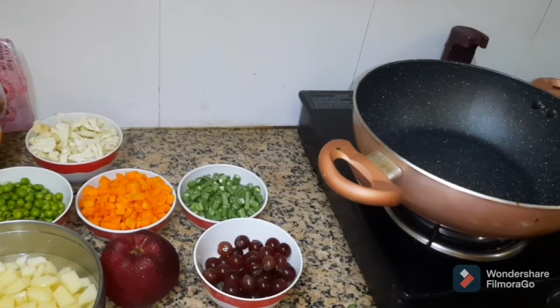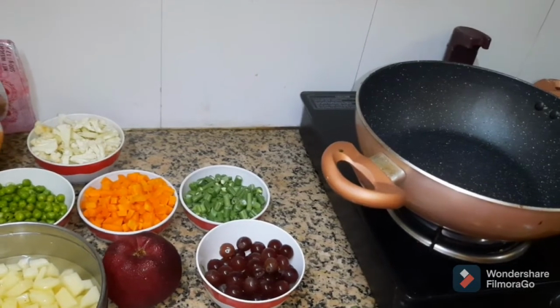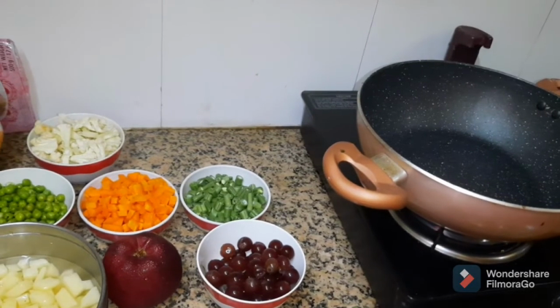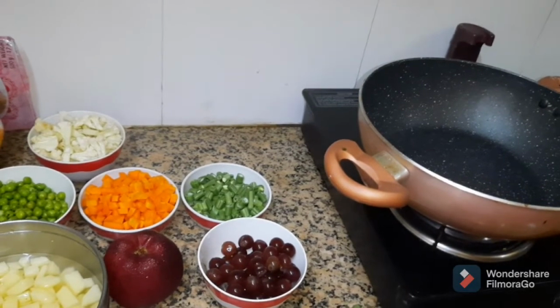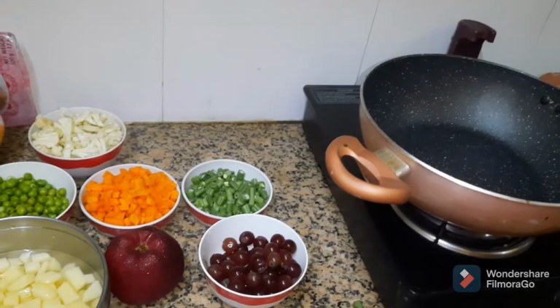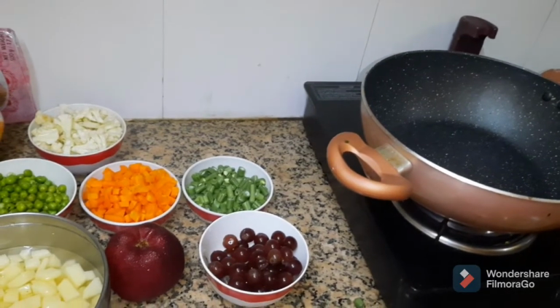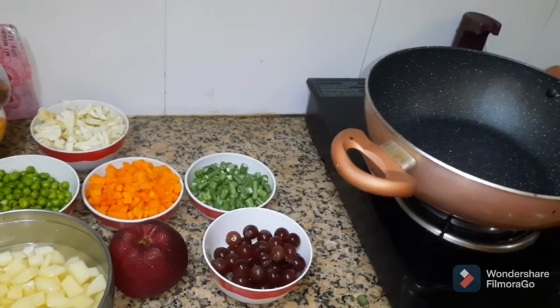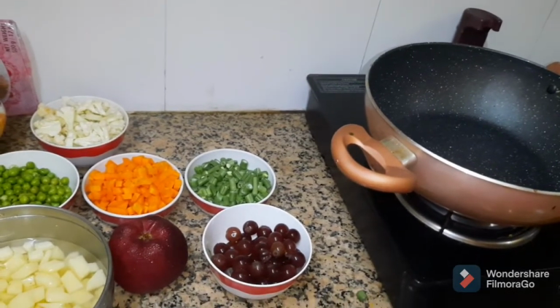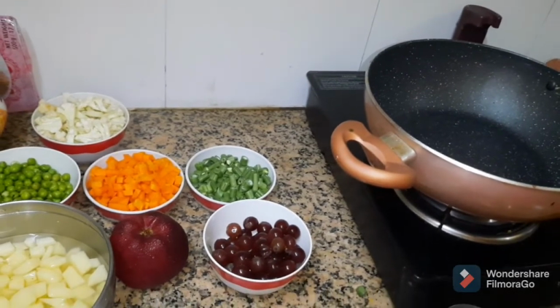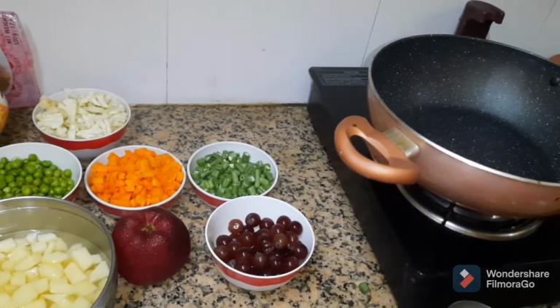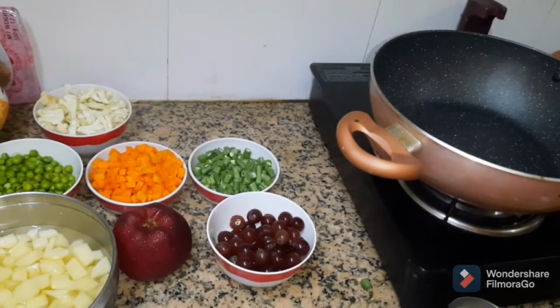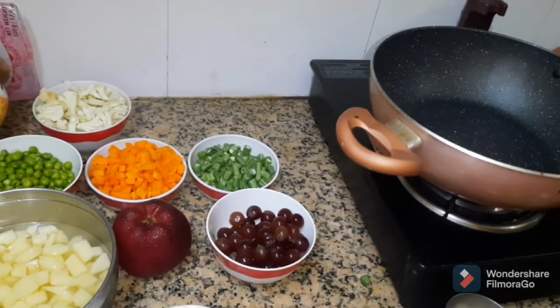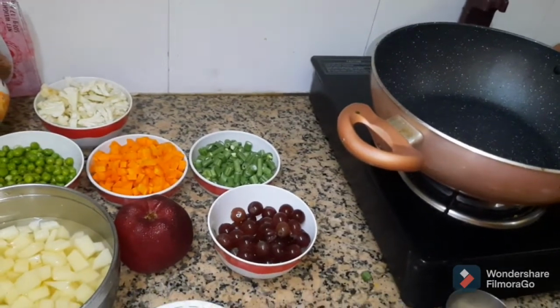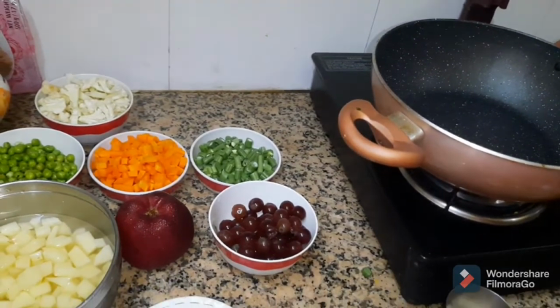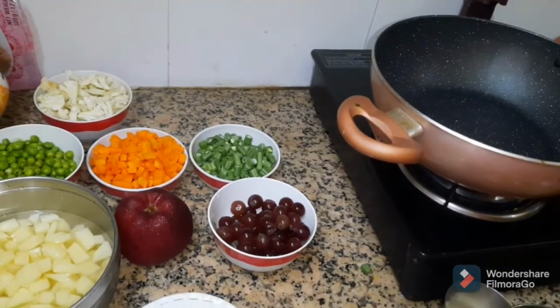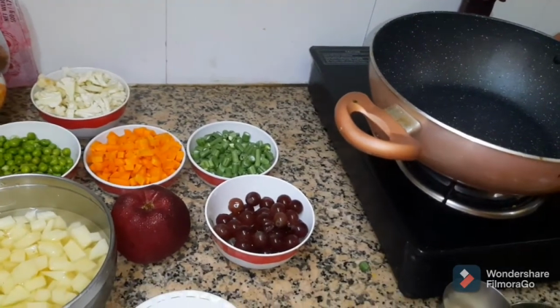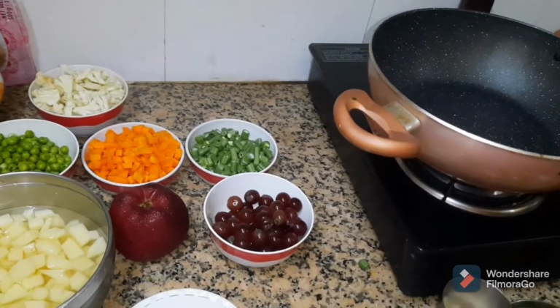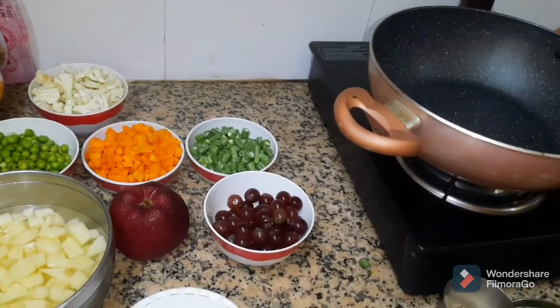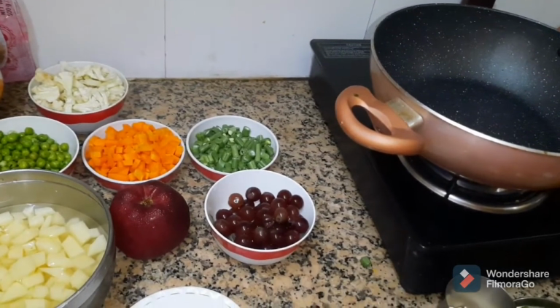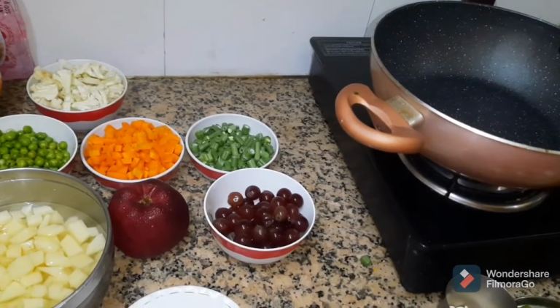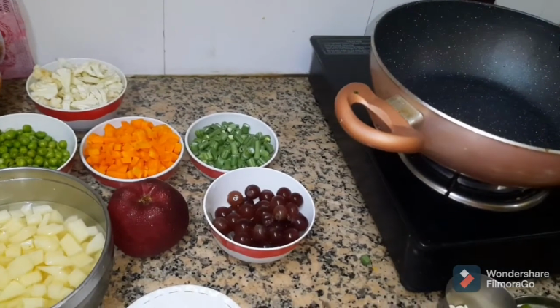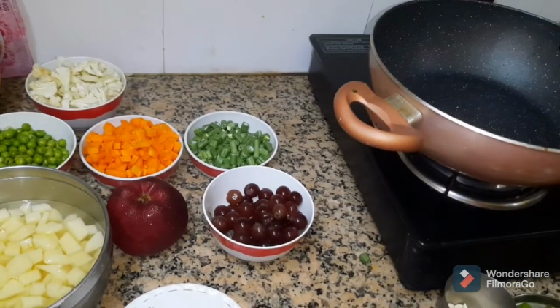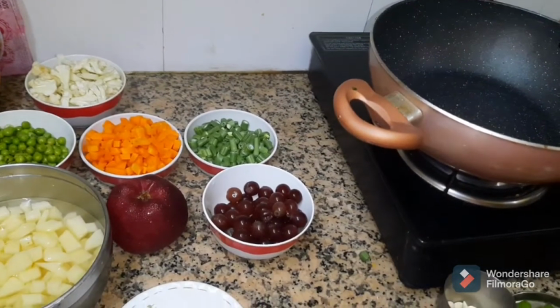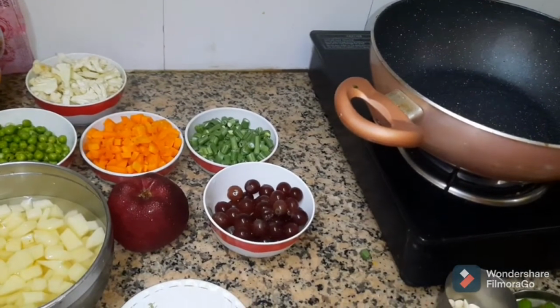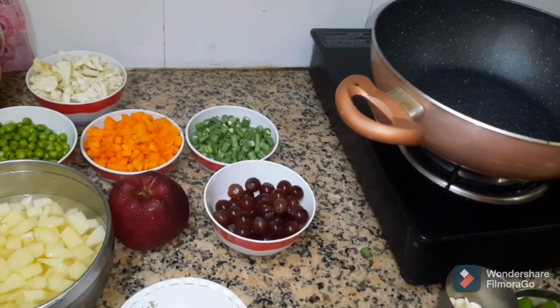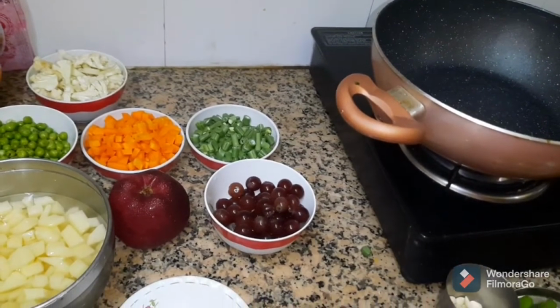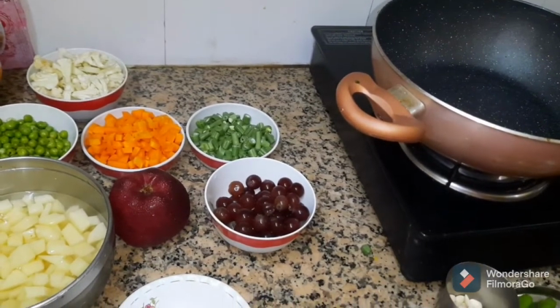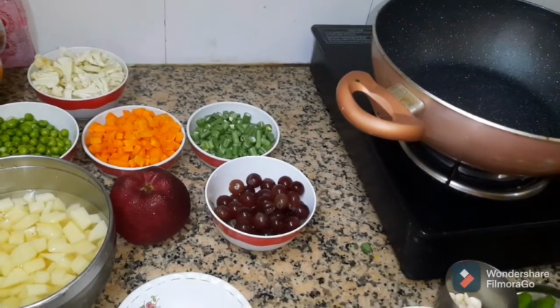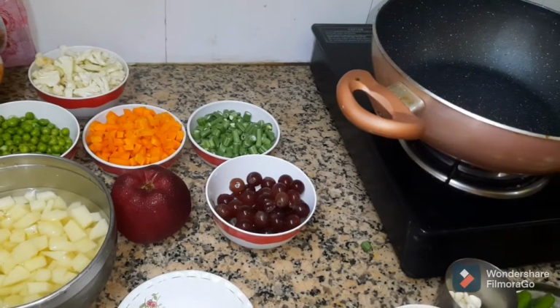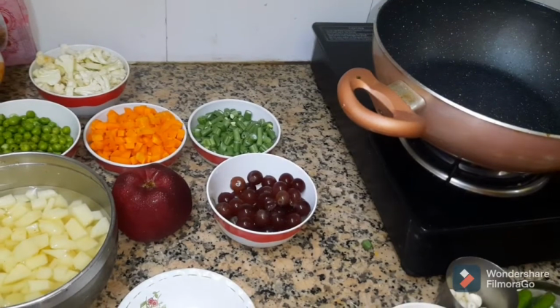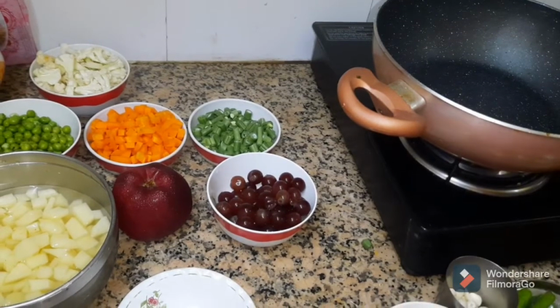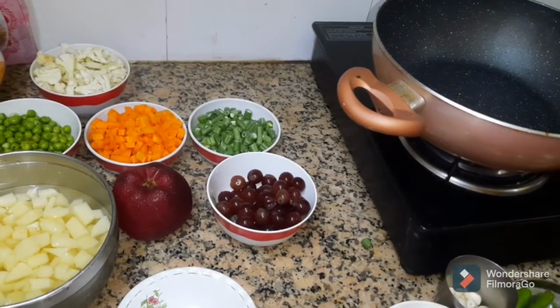Hi friends! Welcome to Vijayos Kitchen! This is the first ingredient in Rumali Roti.